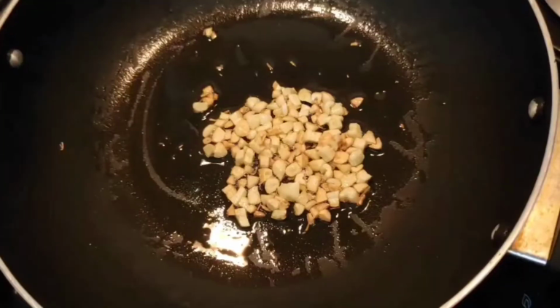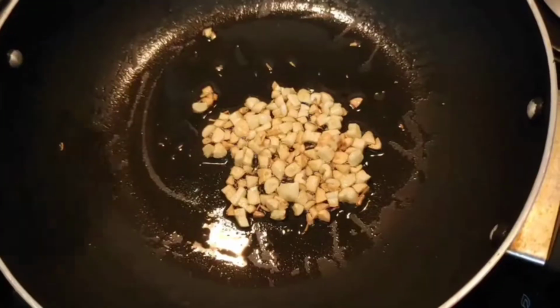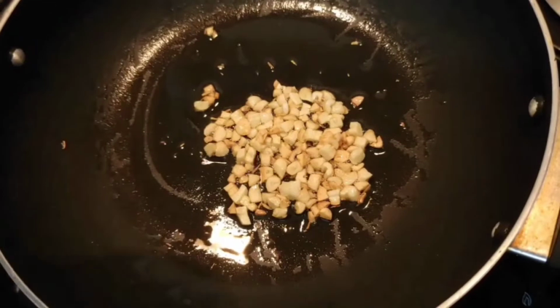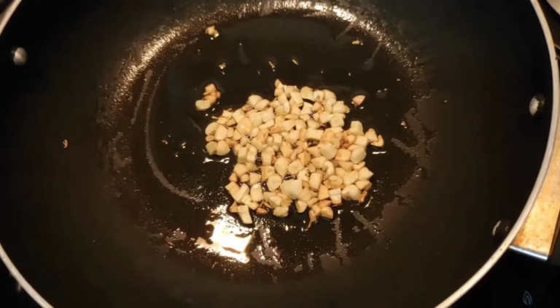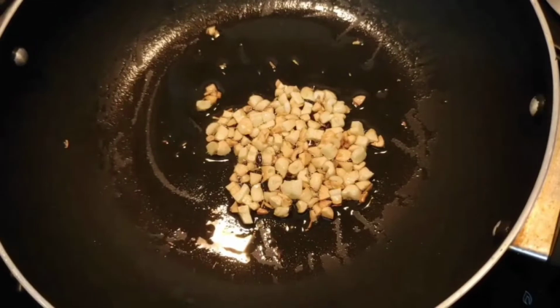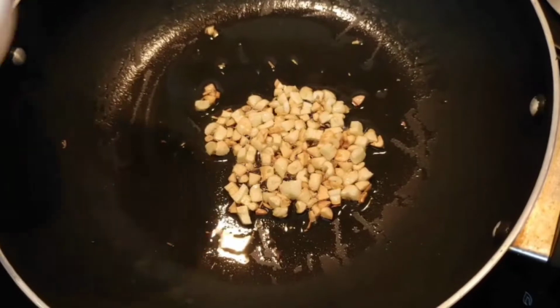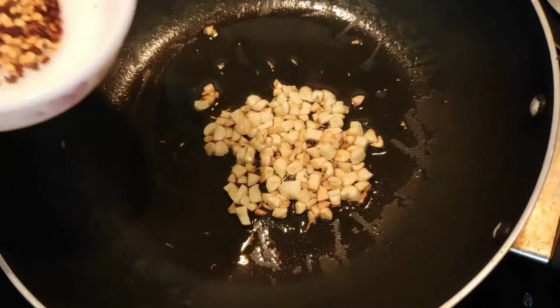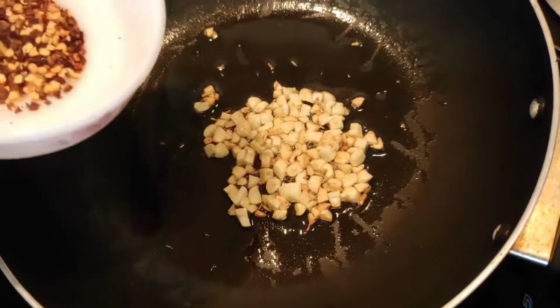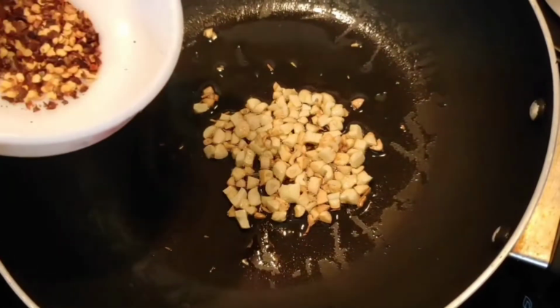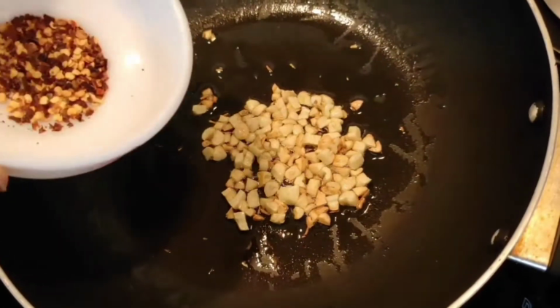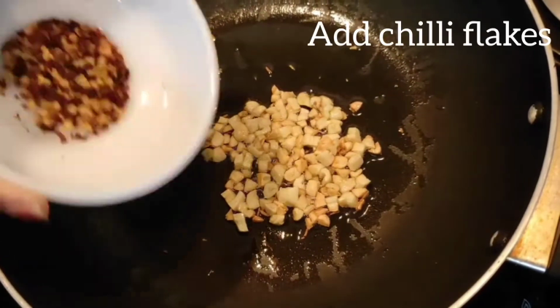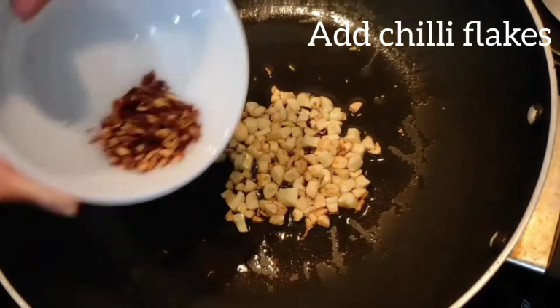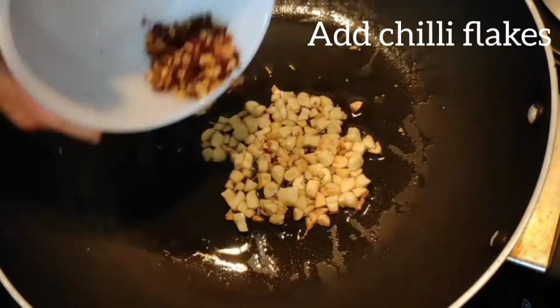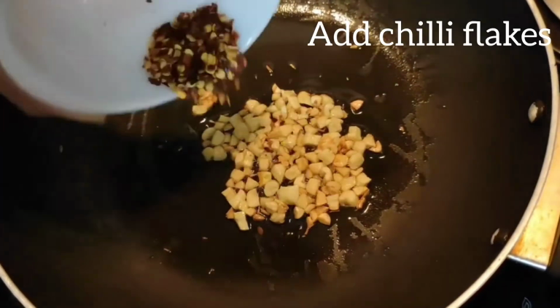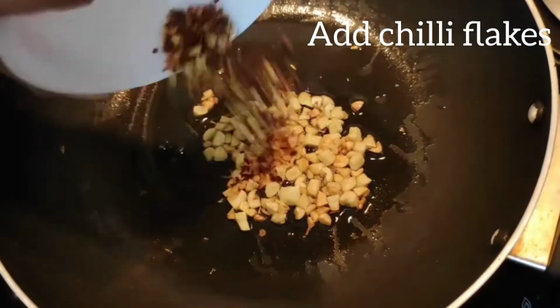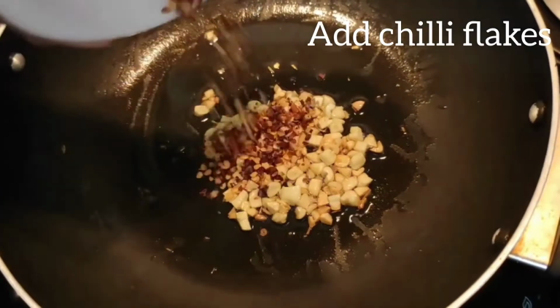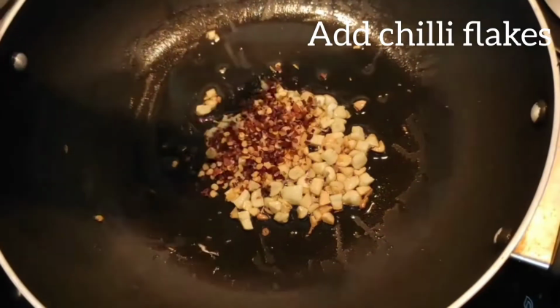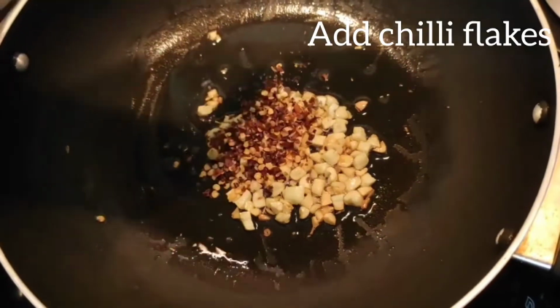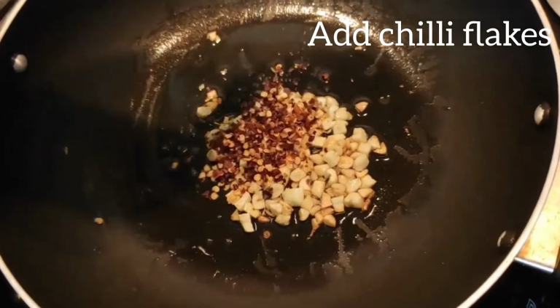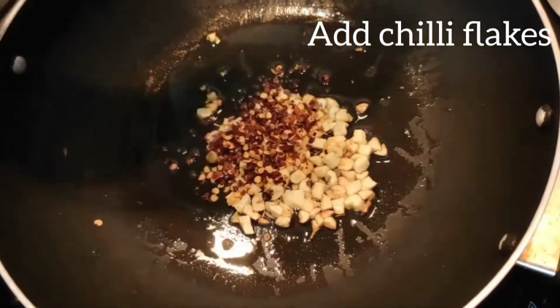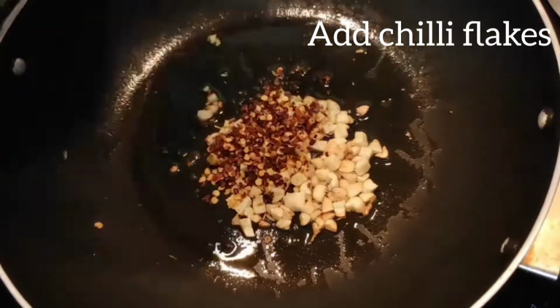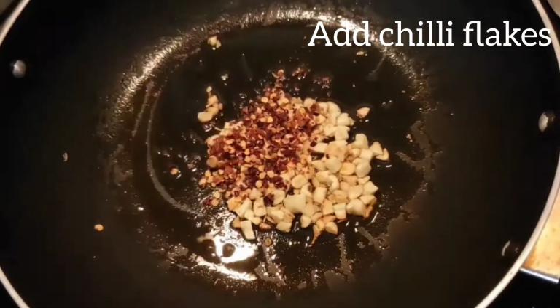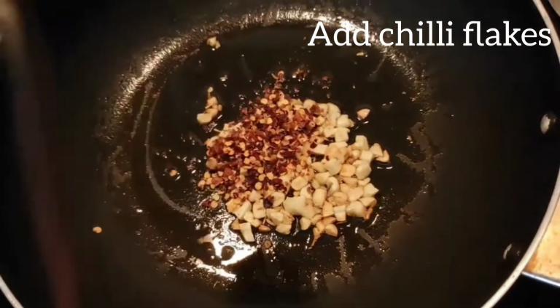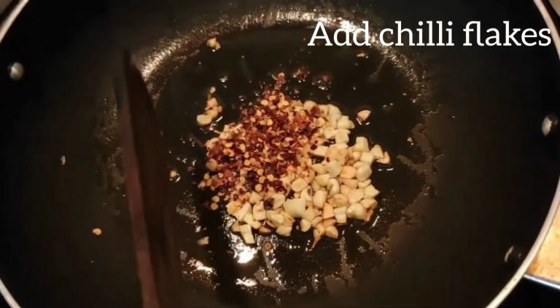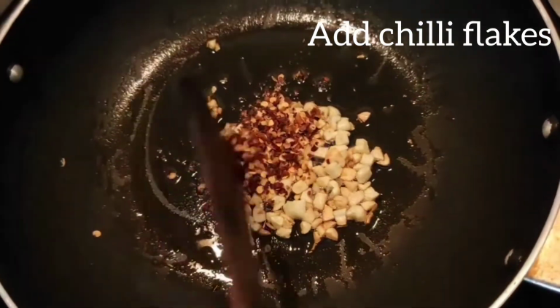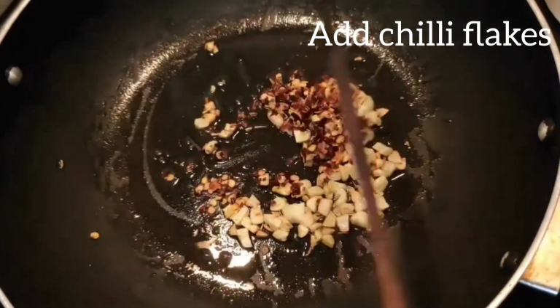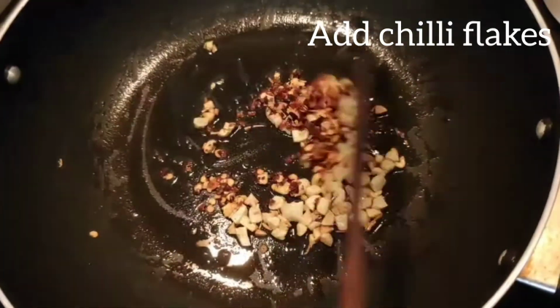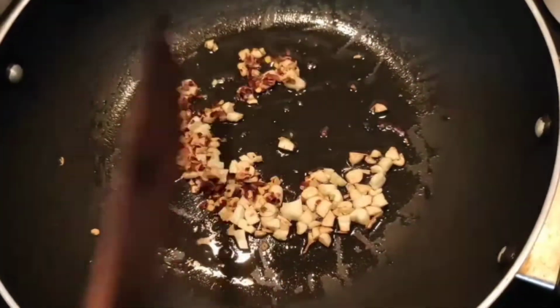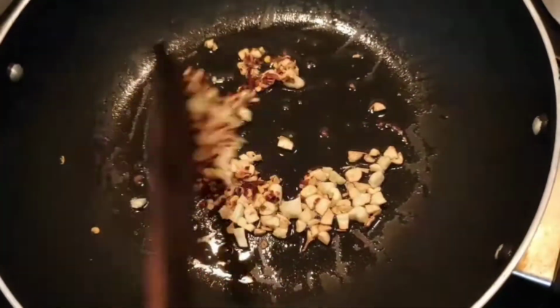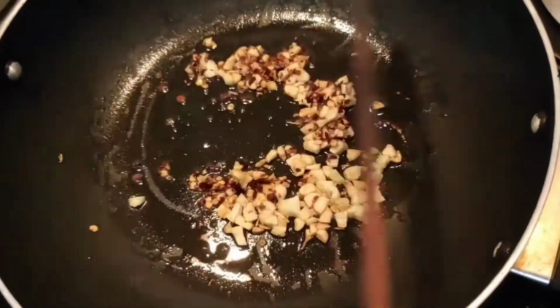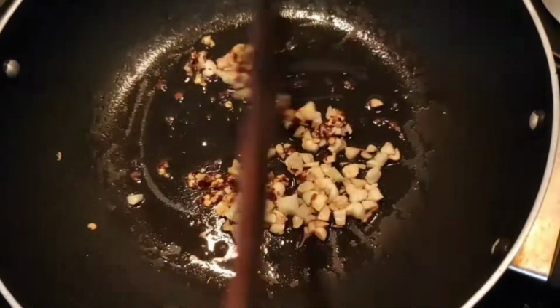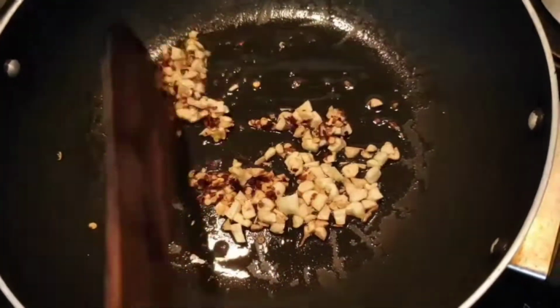Now you should add some chili flakes. And again mix it well.